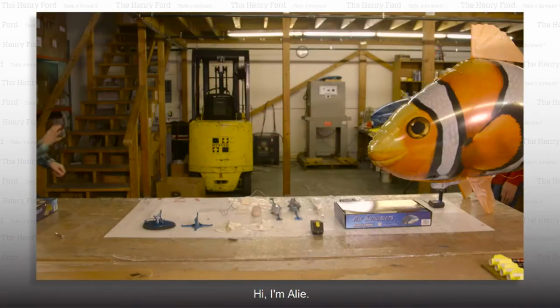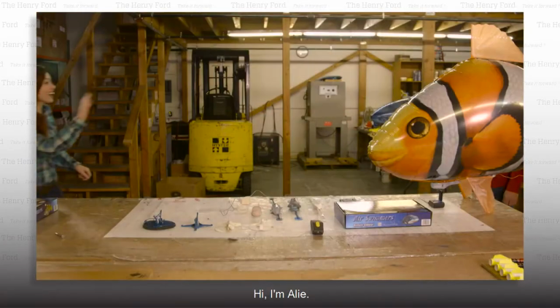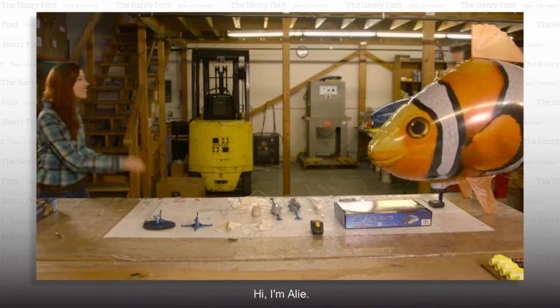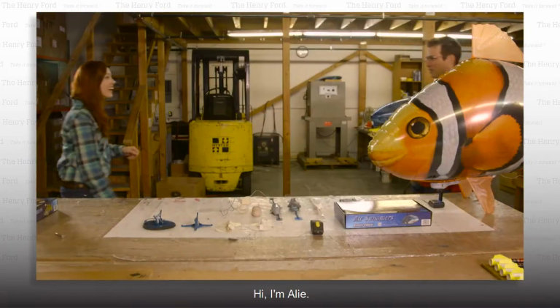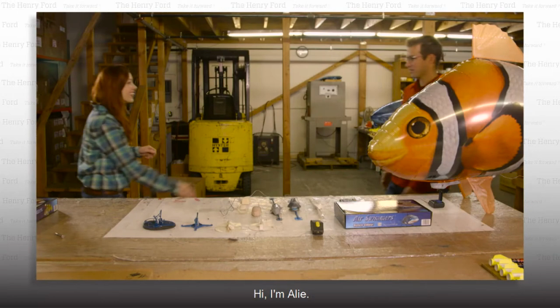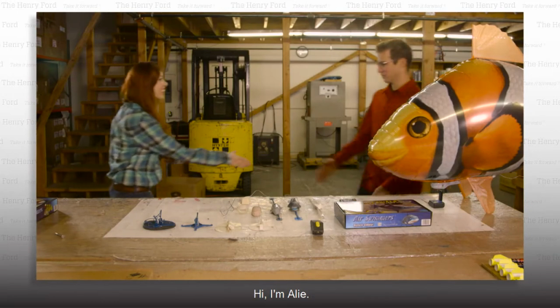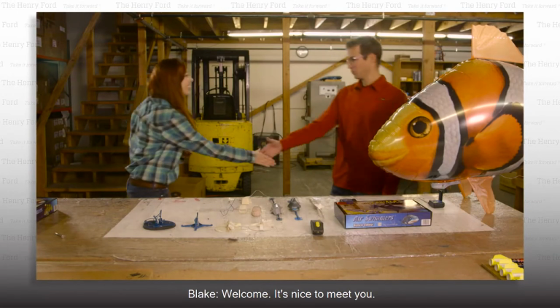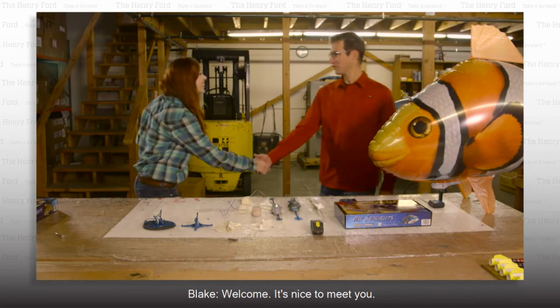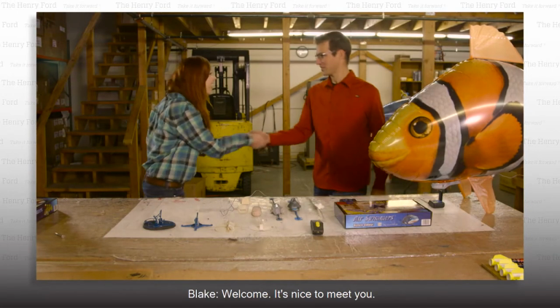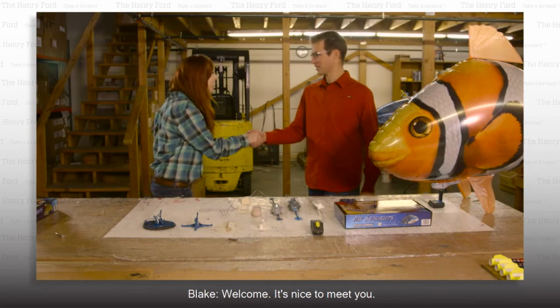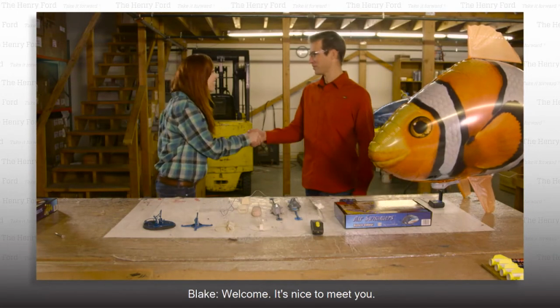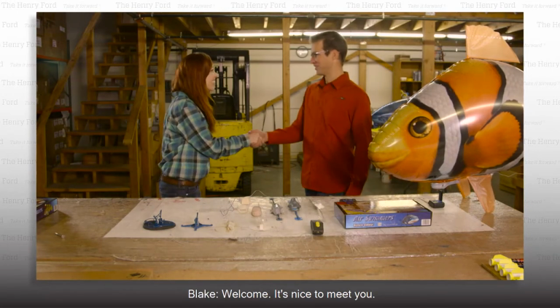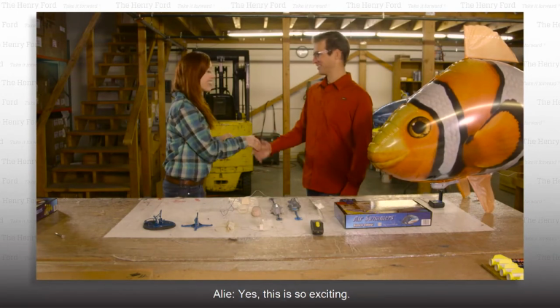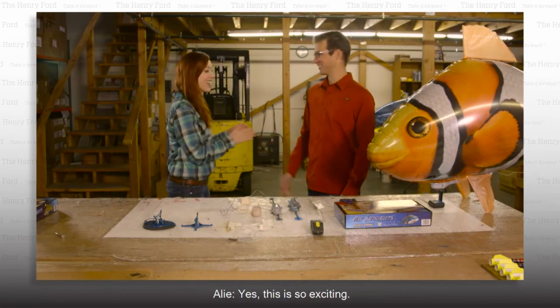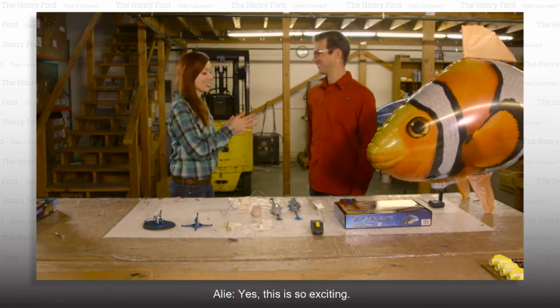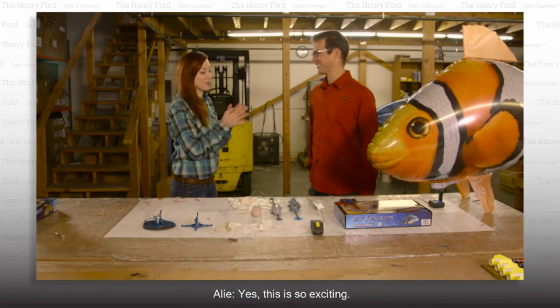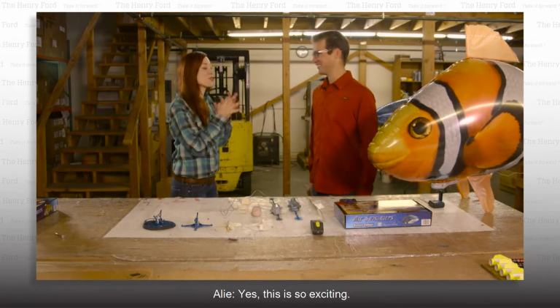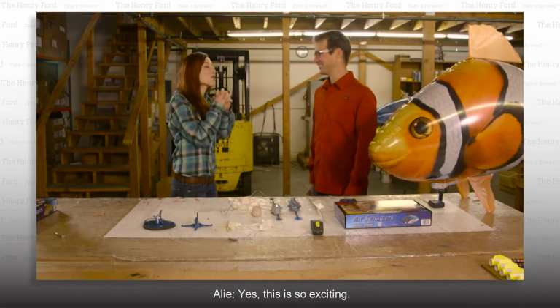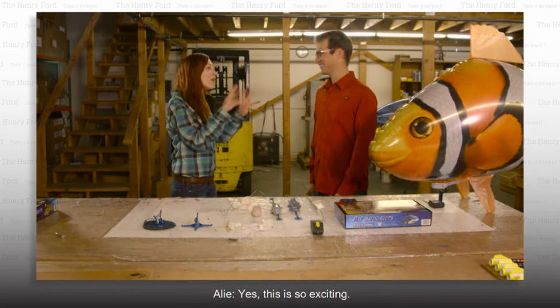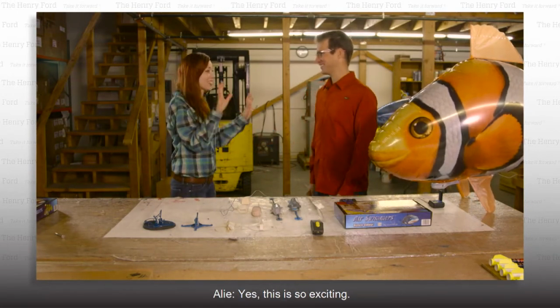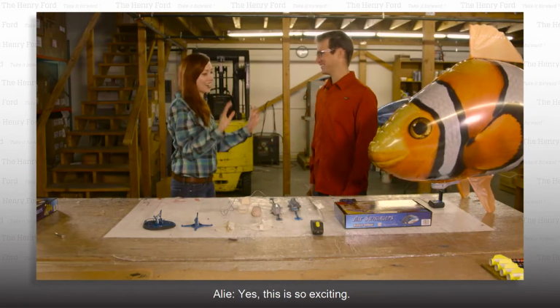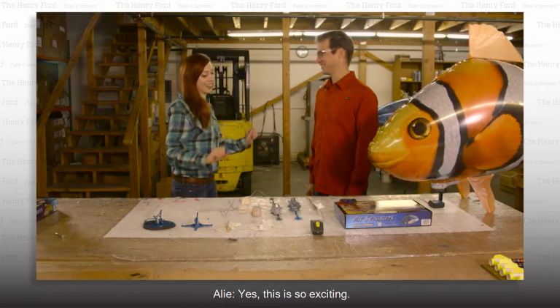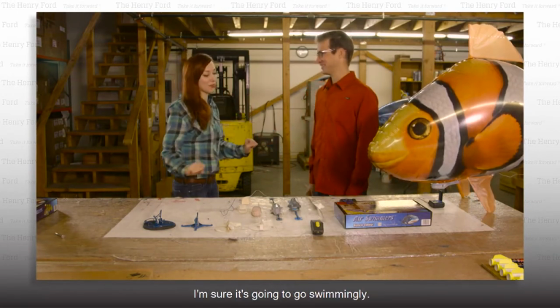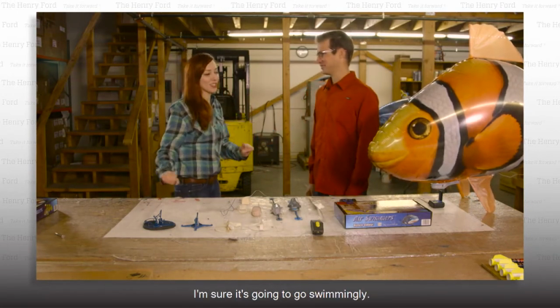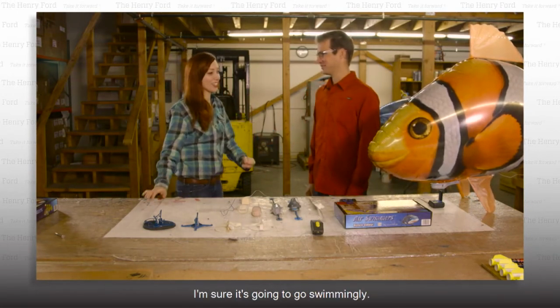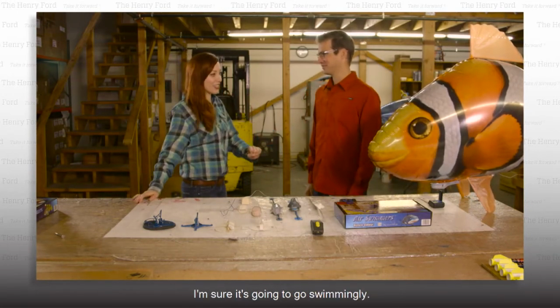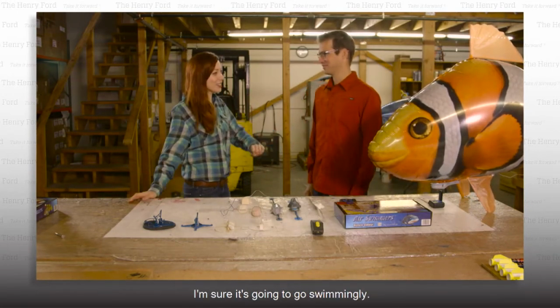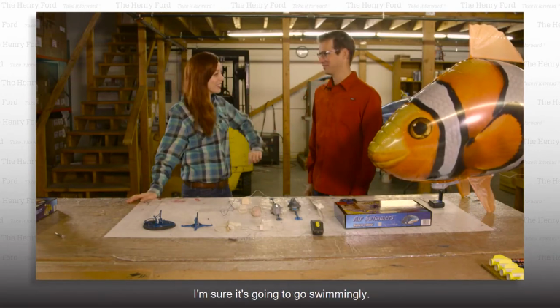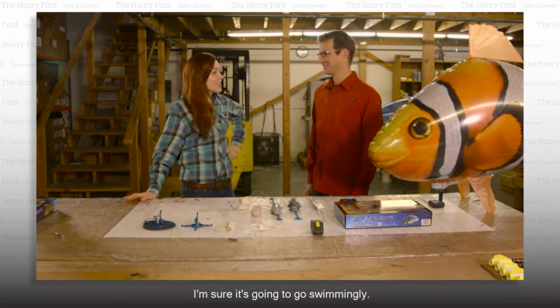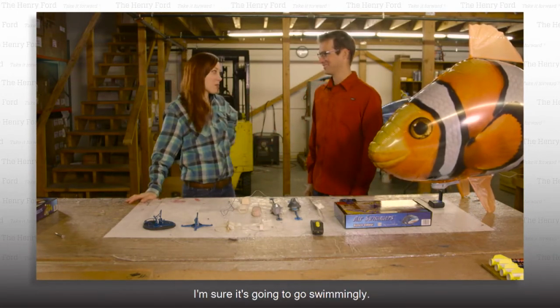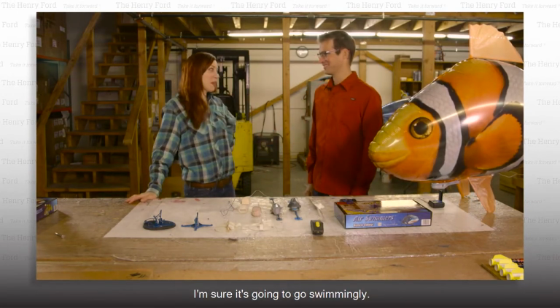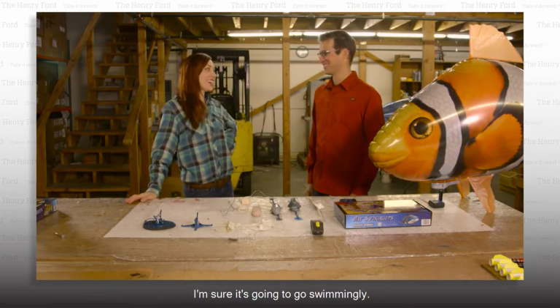Hi, I'm Allie. Welcome, it's nice to meet you. Yes, this is so exciting. I'm sure it's going to go swimmingly.